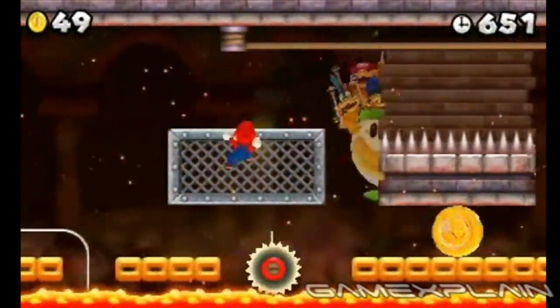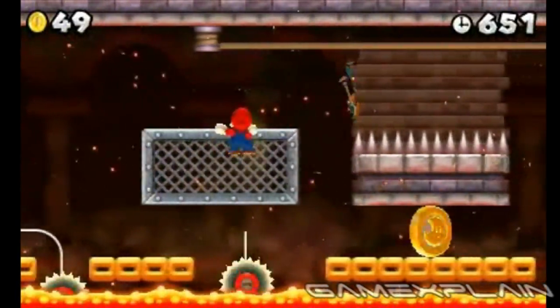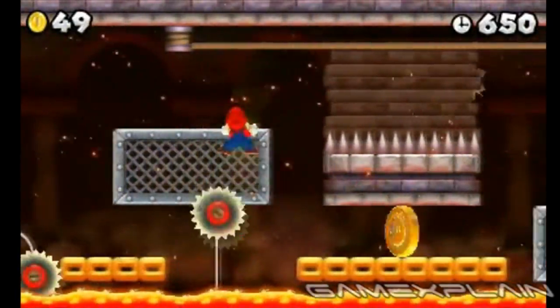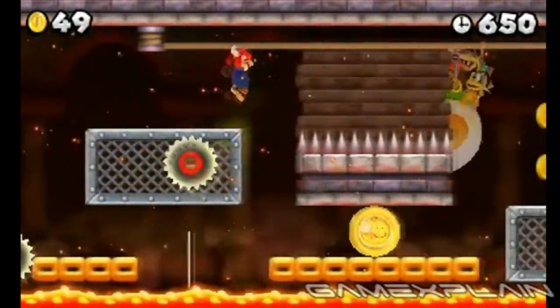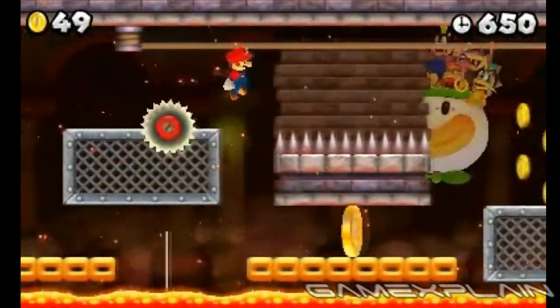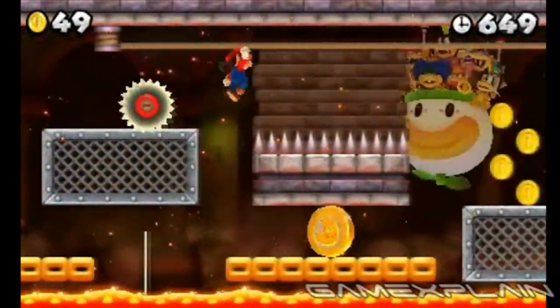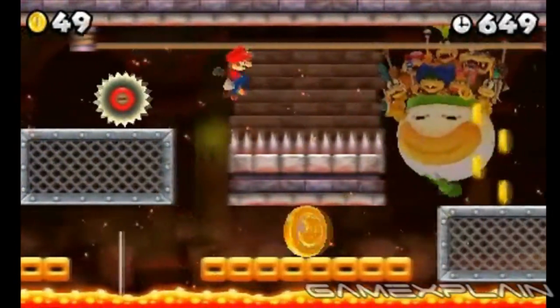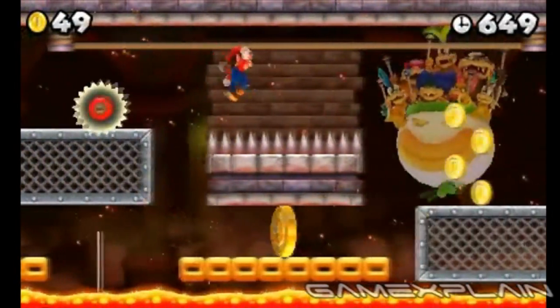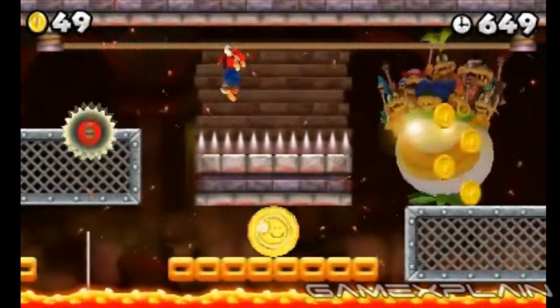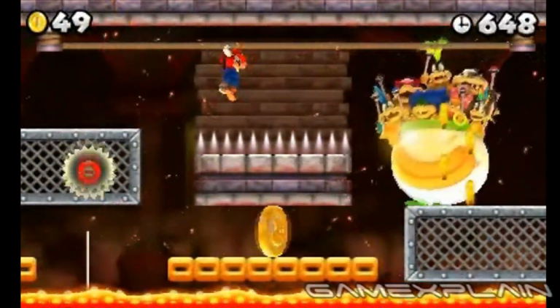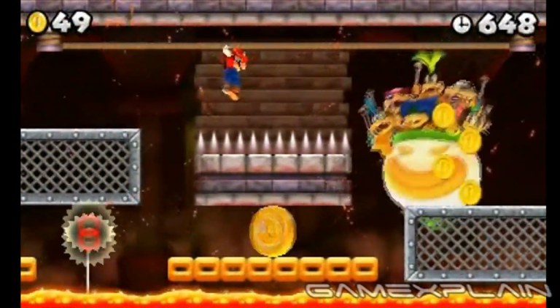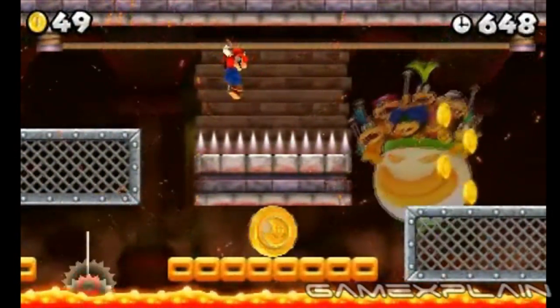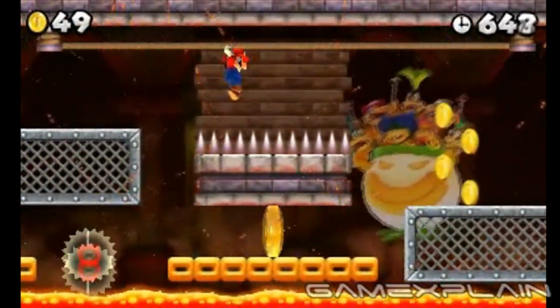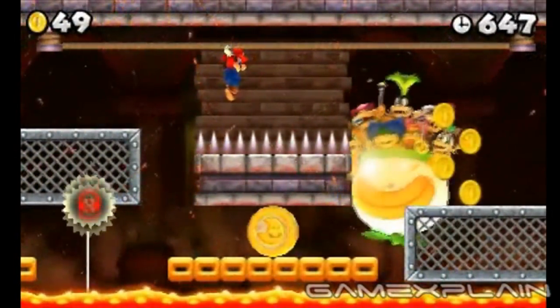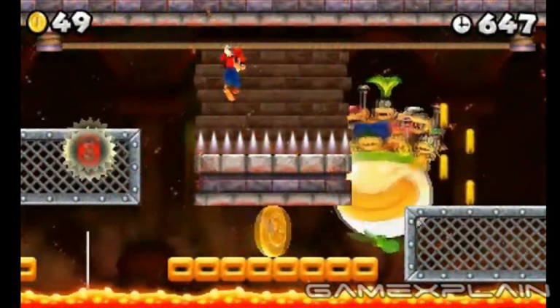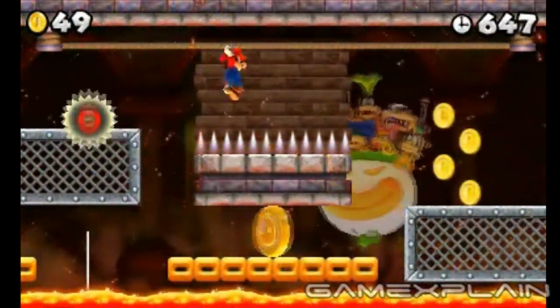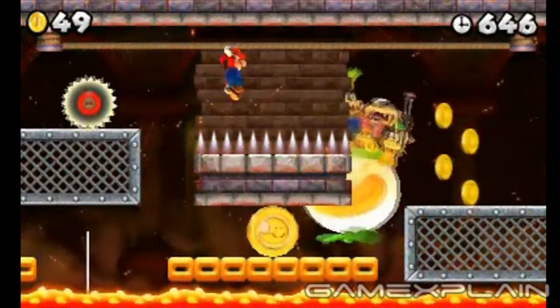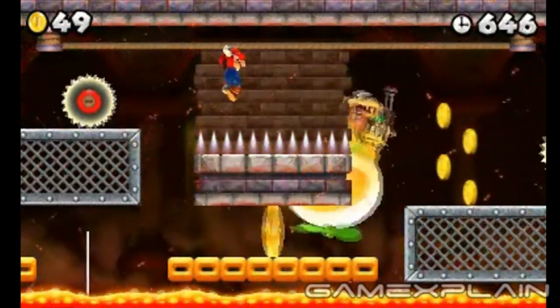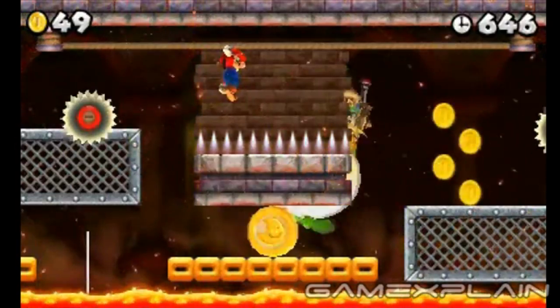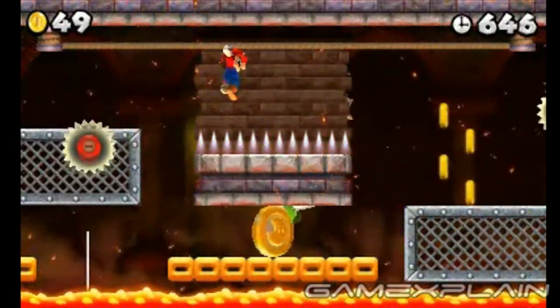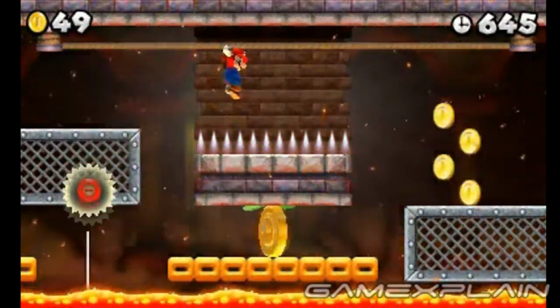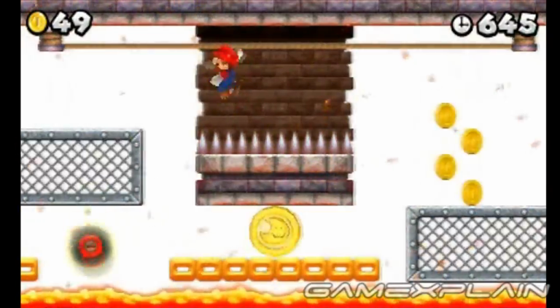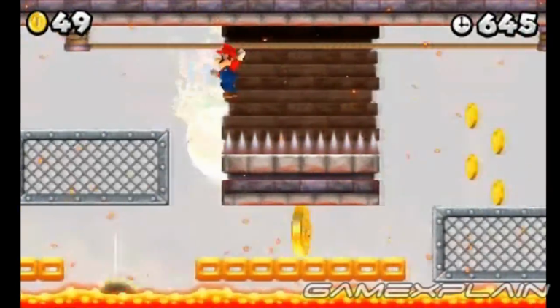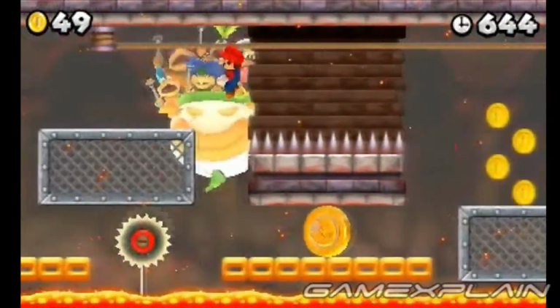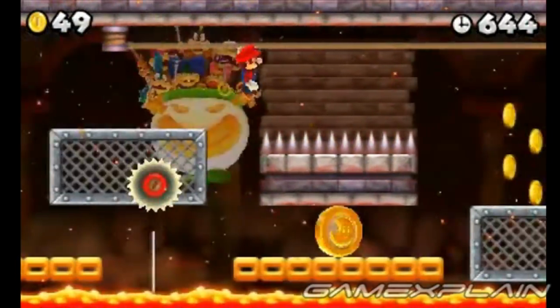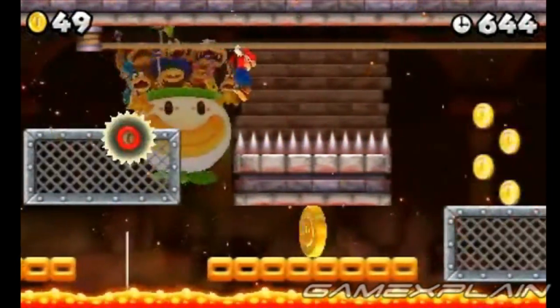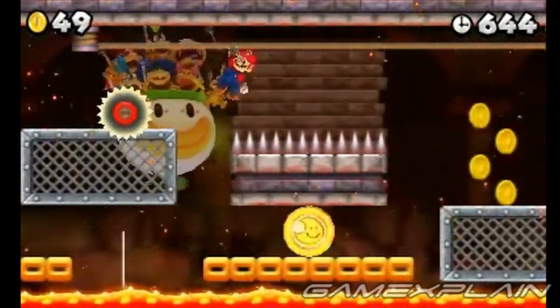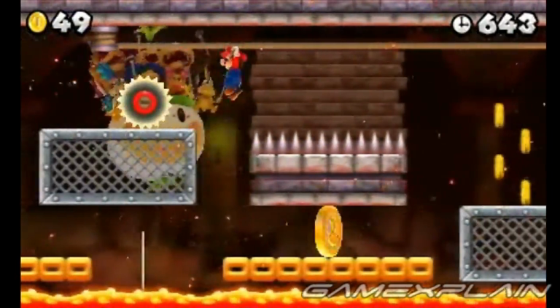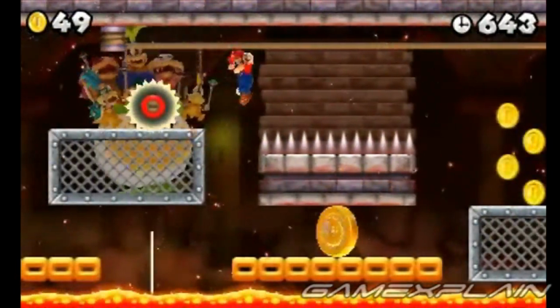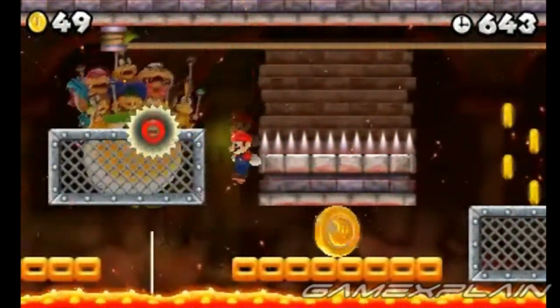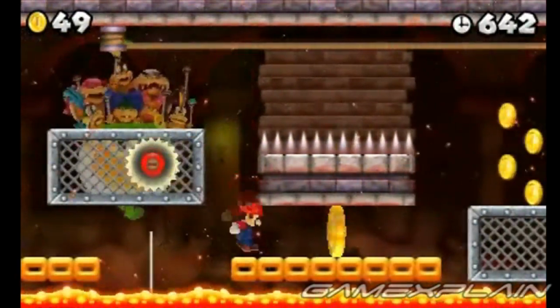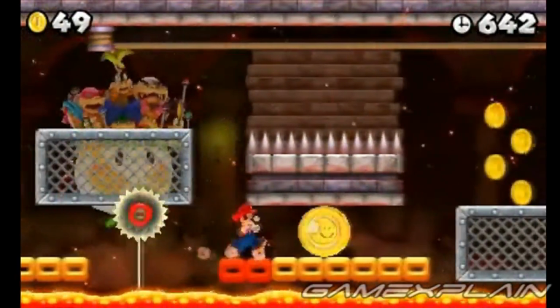Shortly after, take refuge behind the wall from this high rope before dropping to the platform below to ensure you have enough time to grab the second Star Coin.